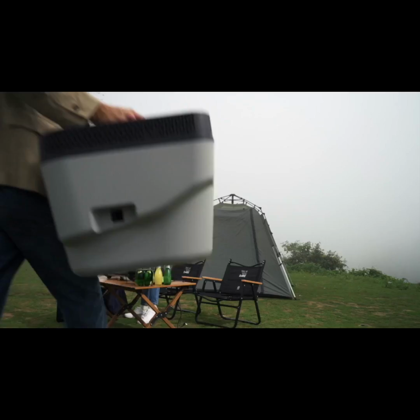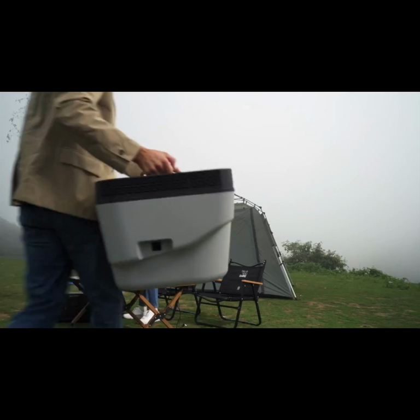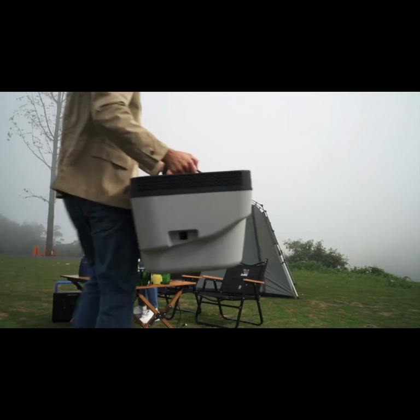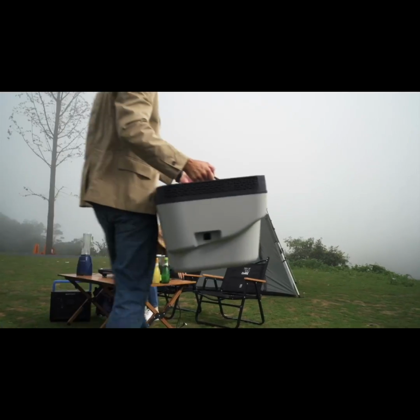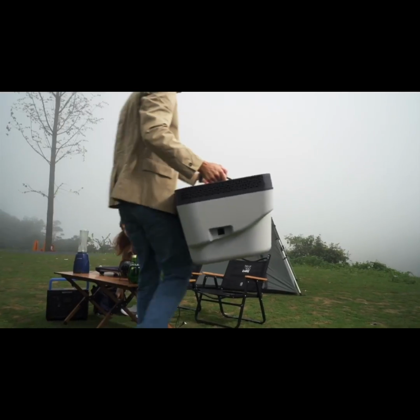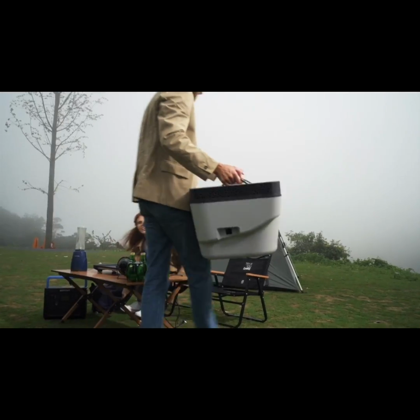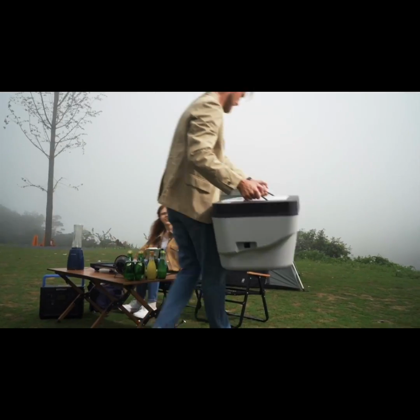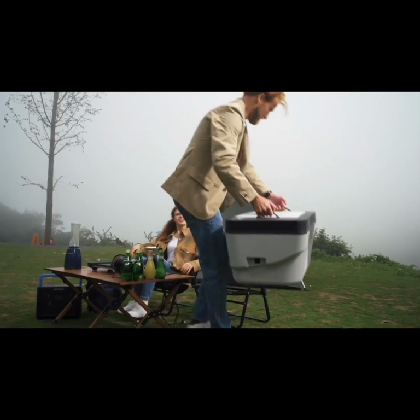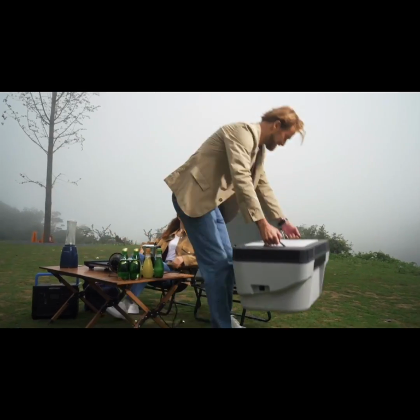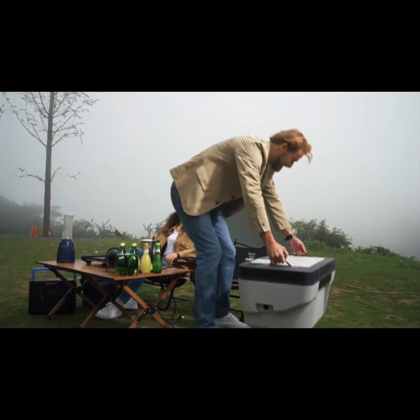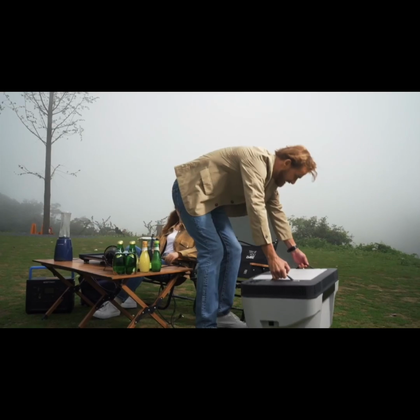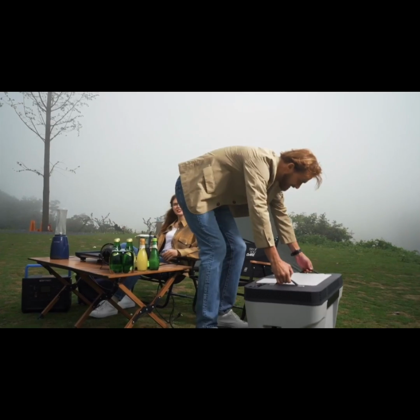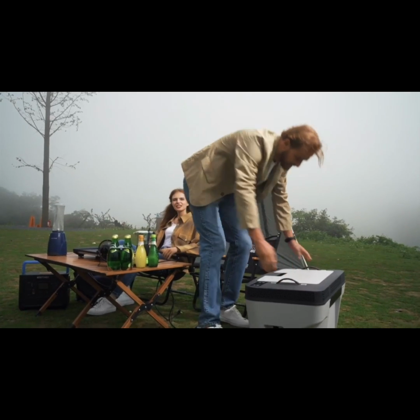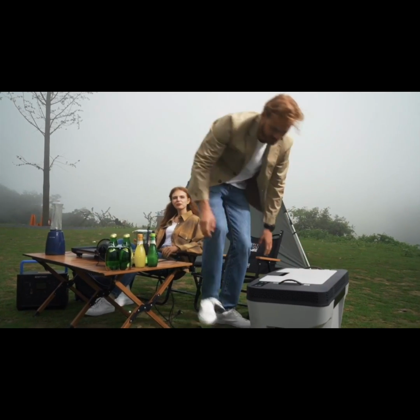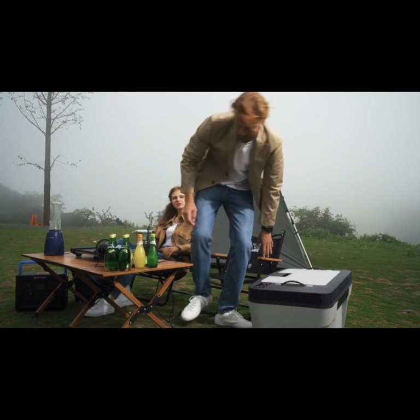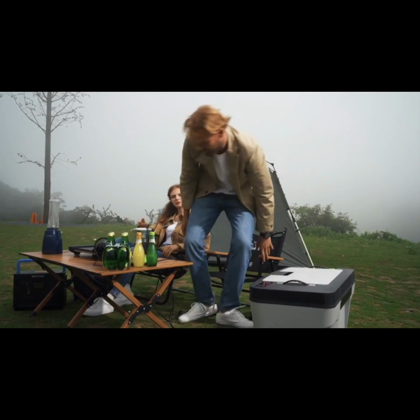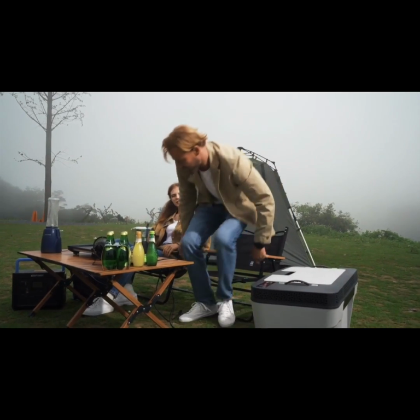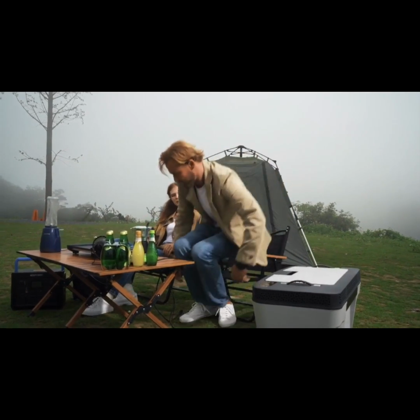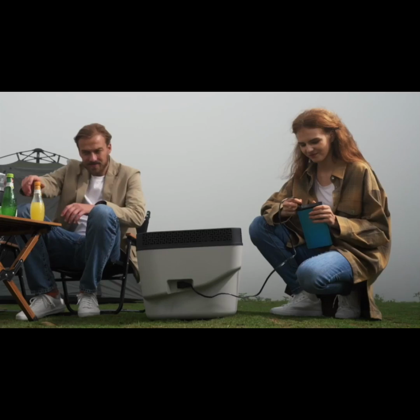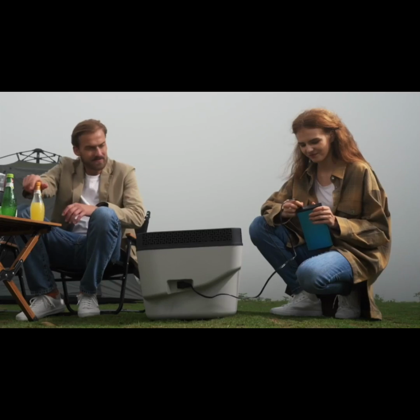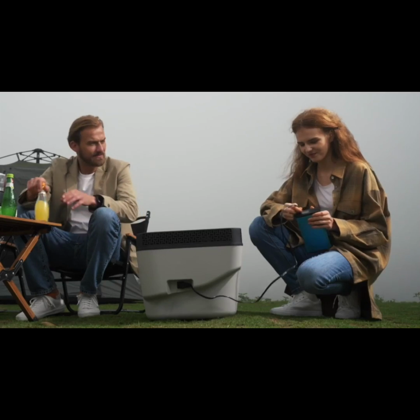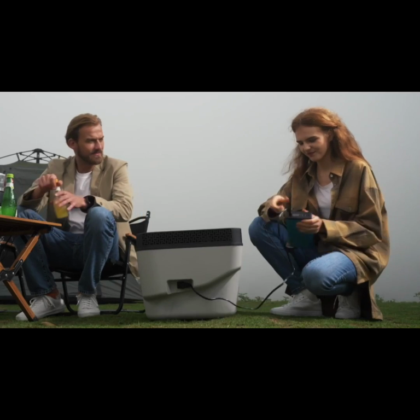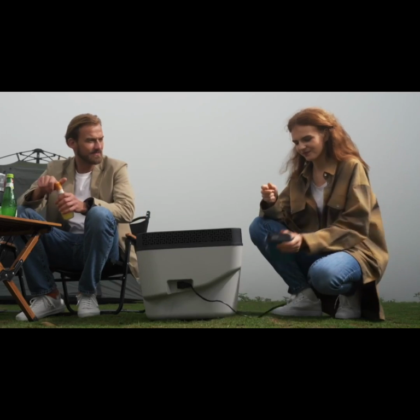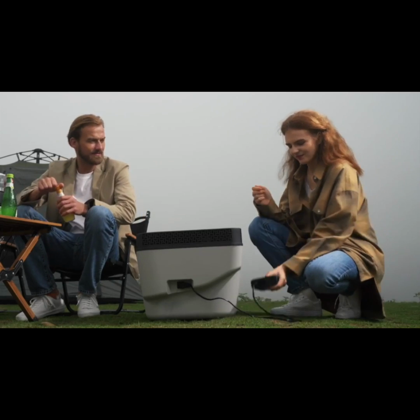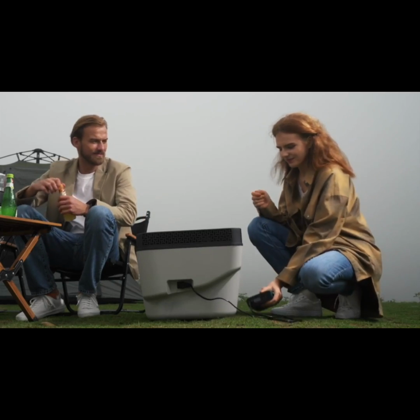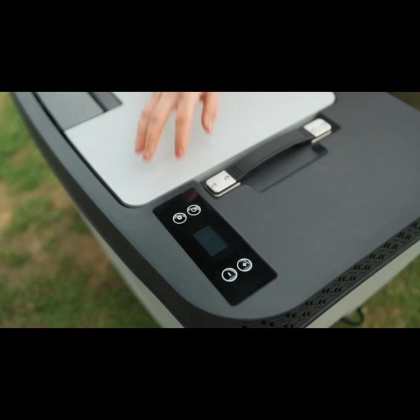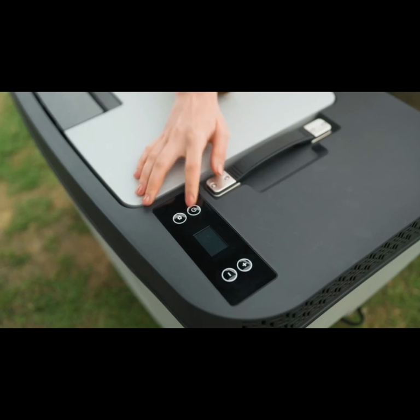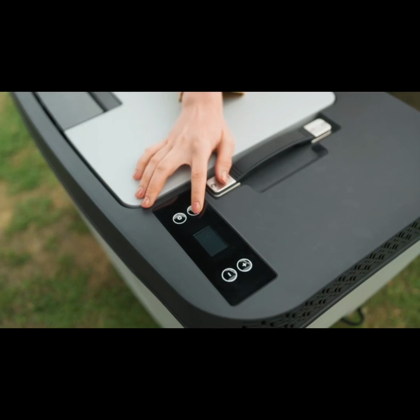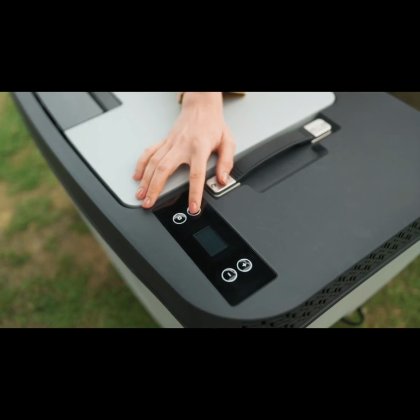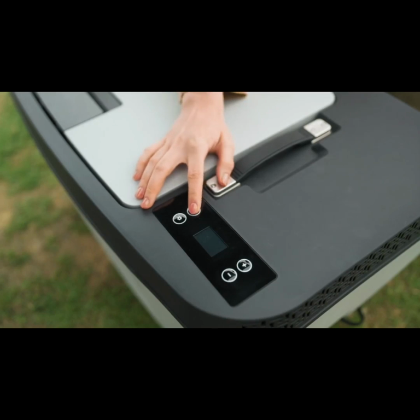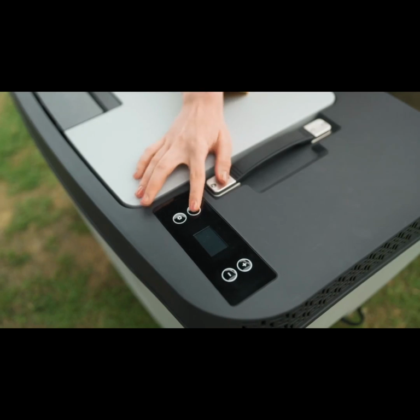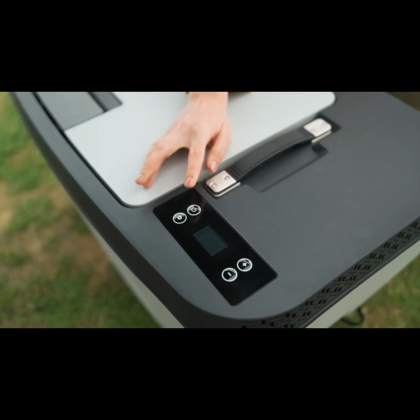Apart from Tesla charging, Test Fridge can also handle other charging methods, like power stations and portable batteries.